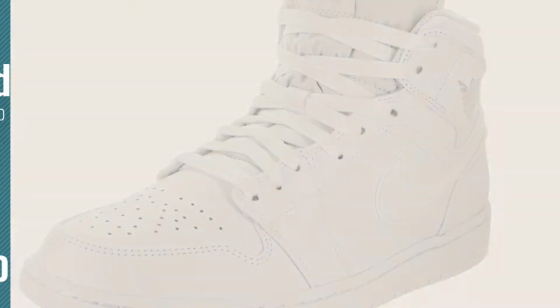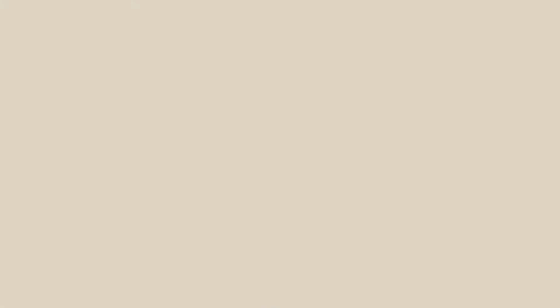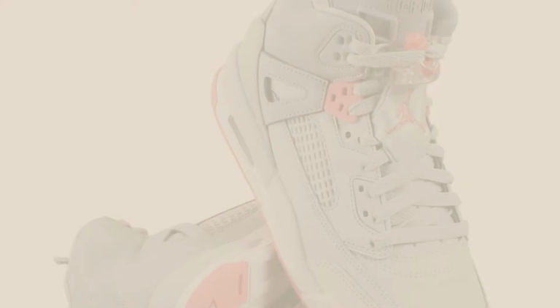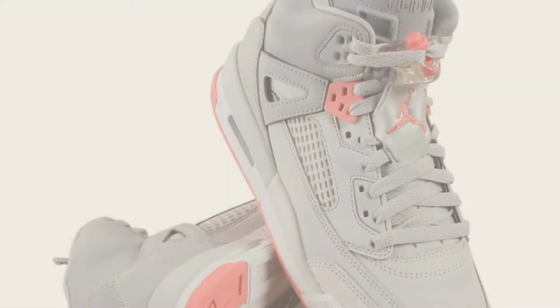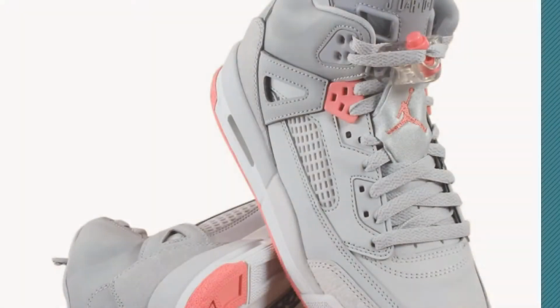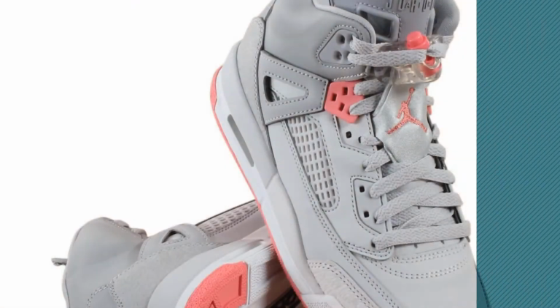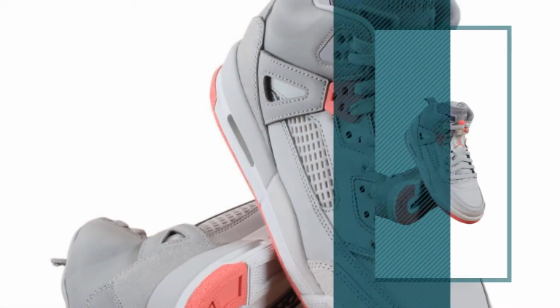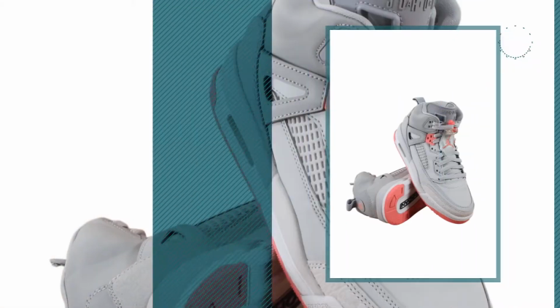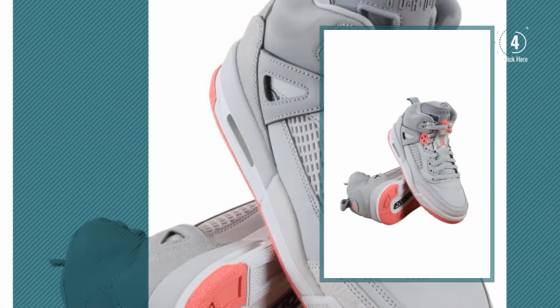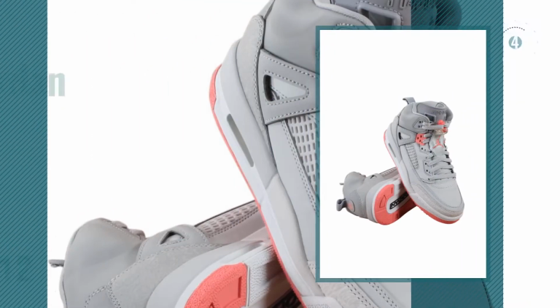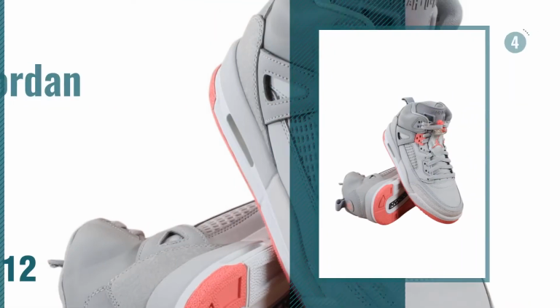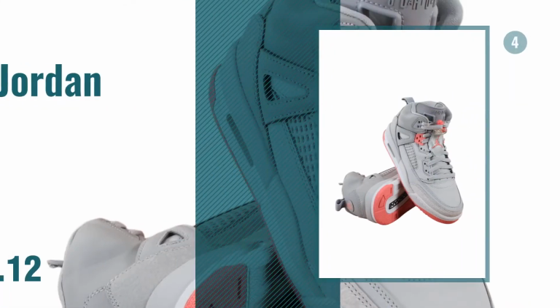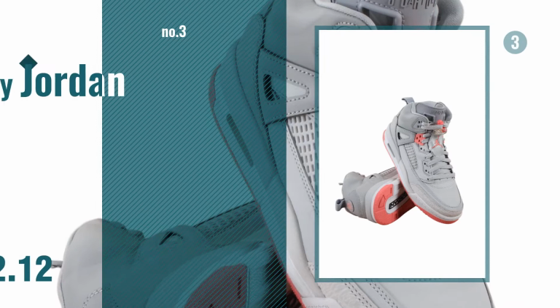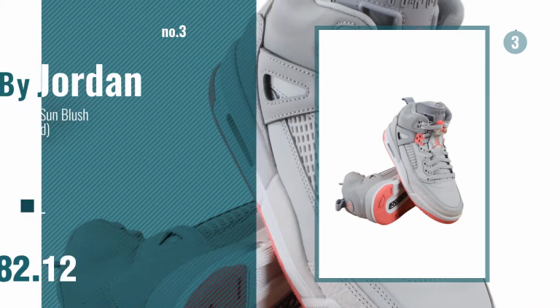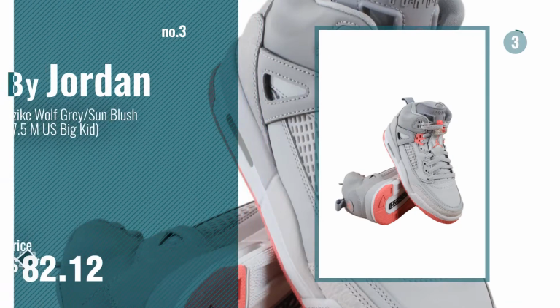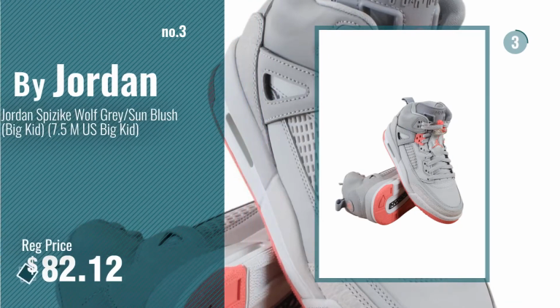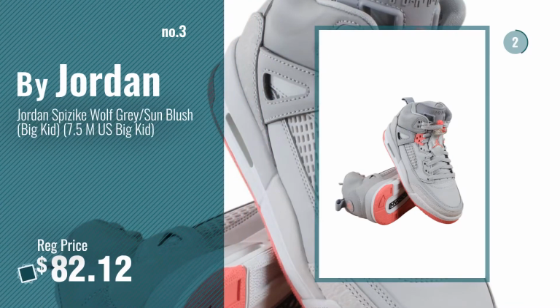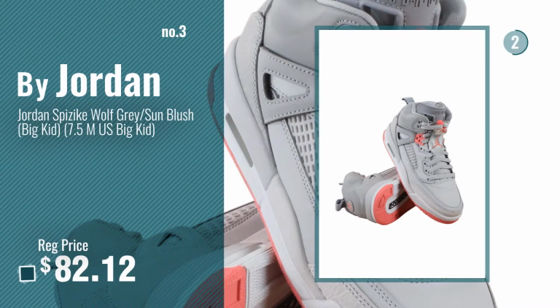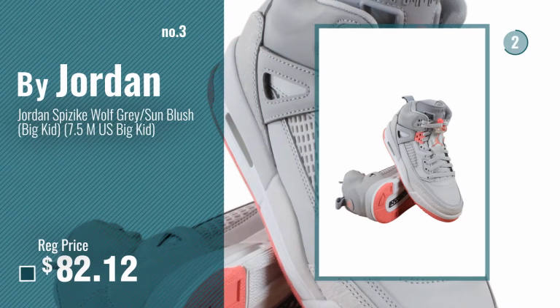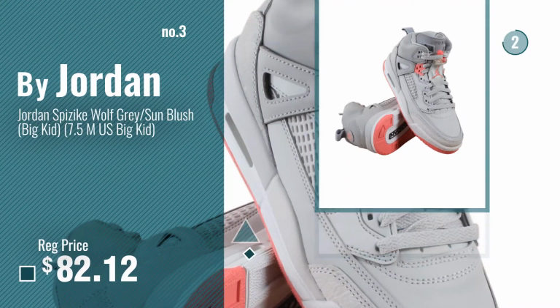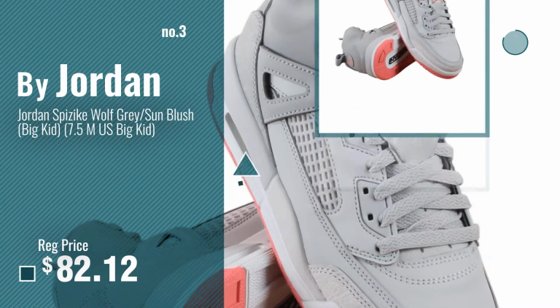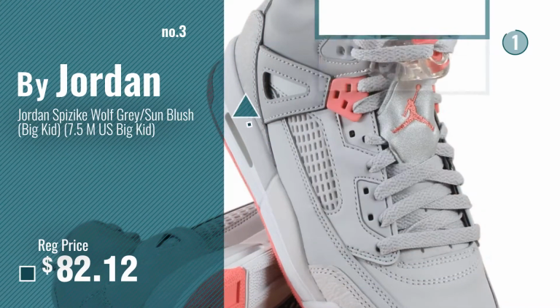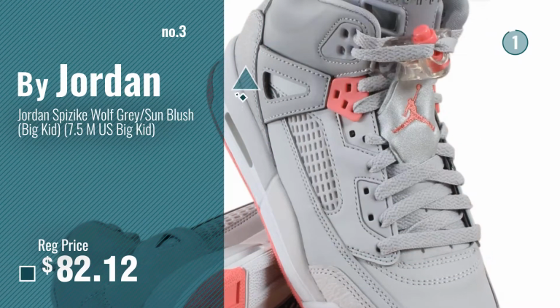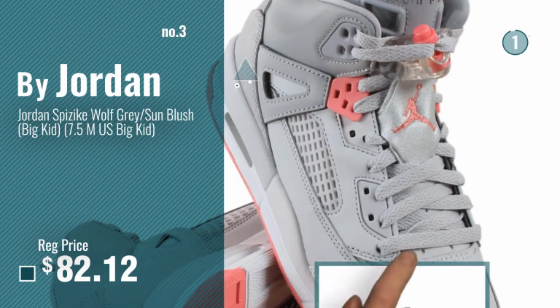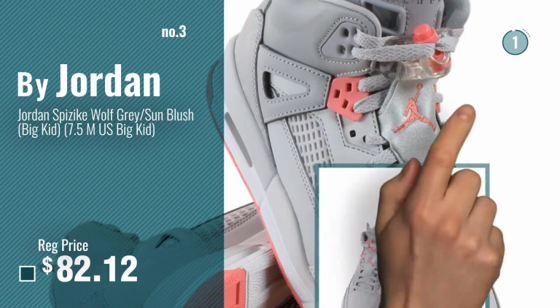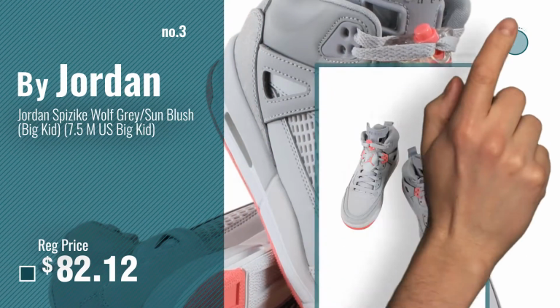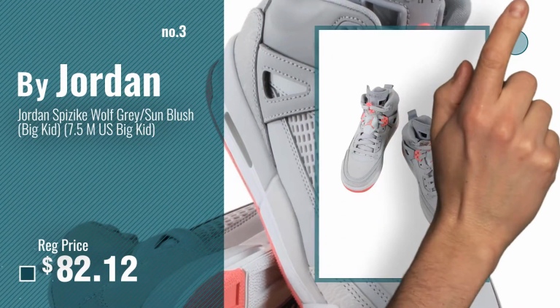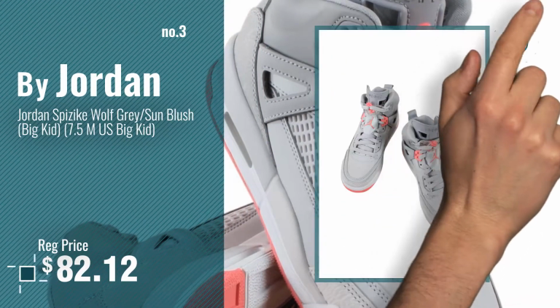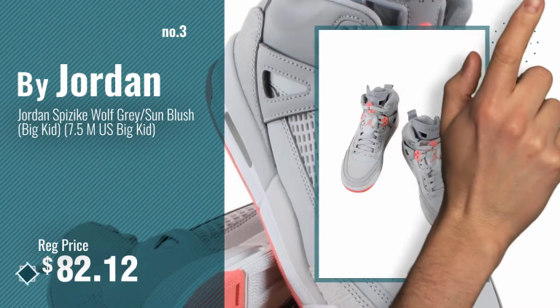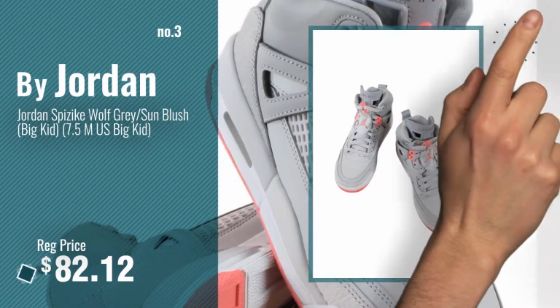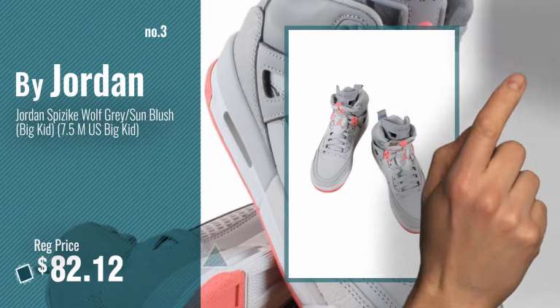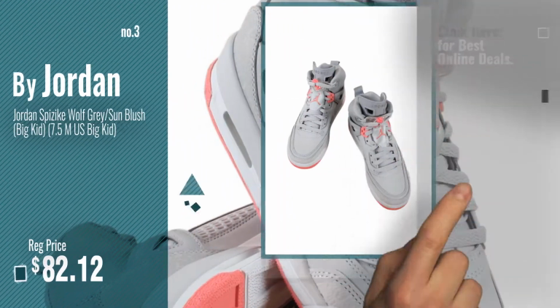Number 3. For more info about this great Jordan, just click this circle.